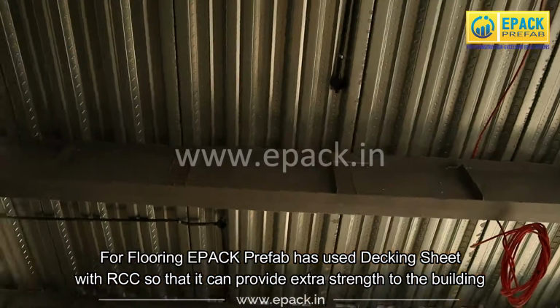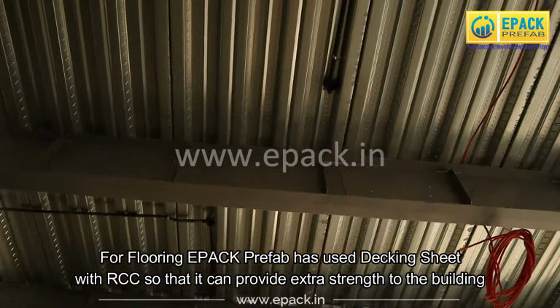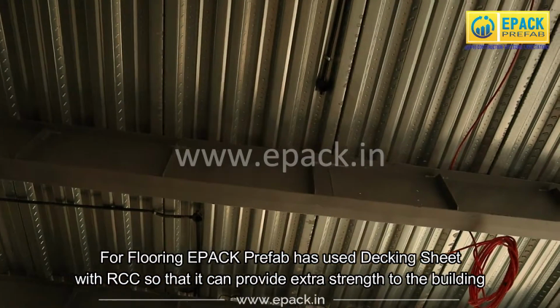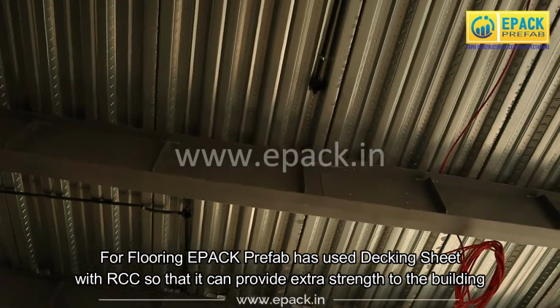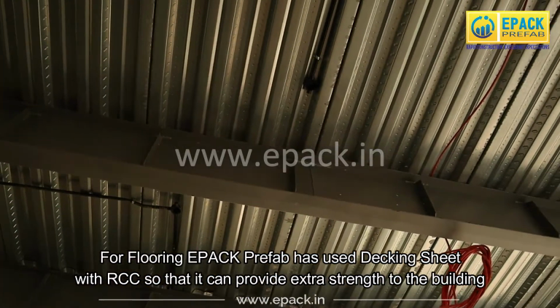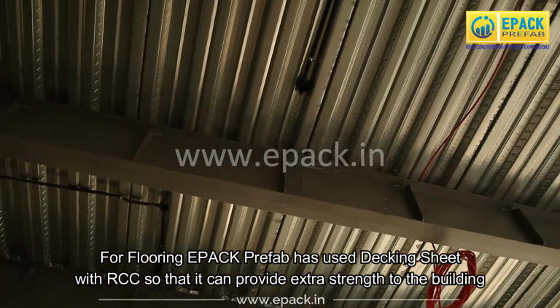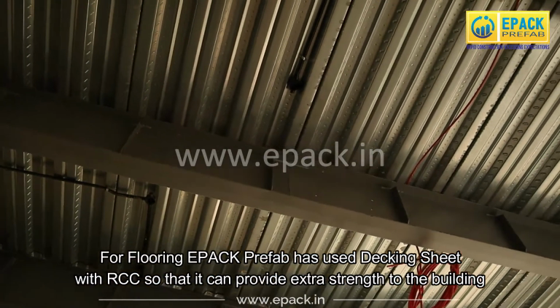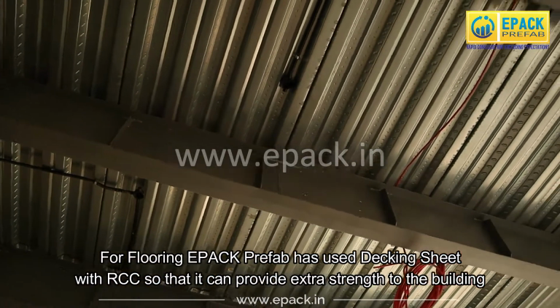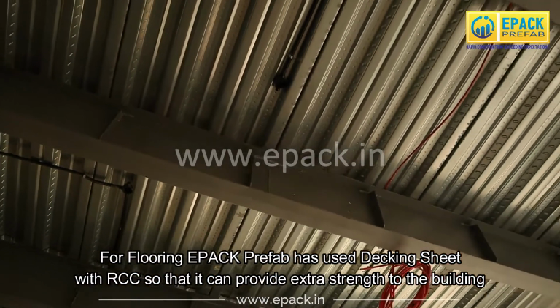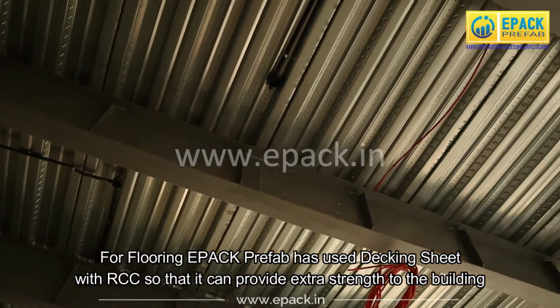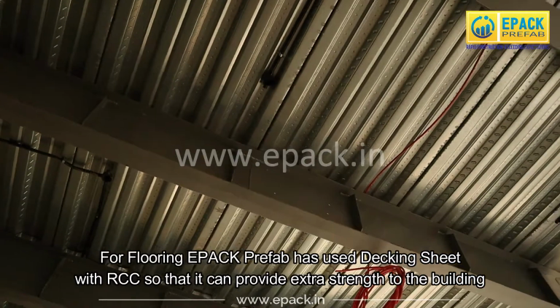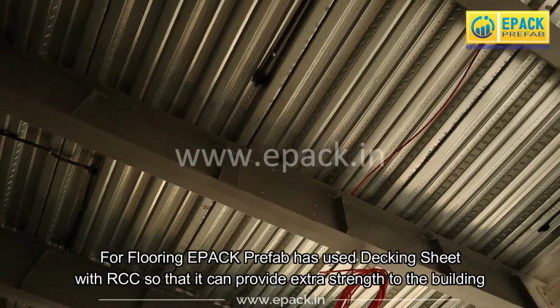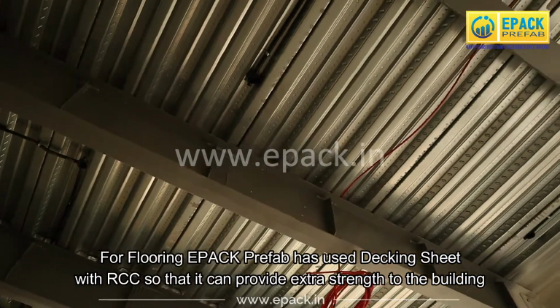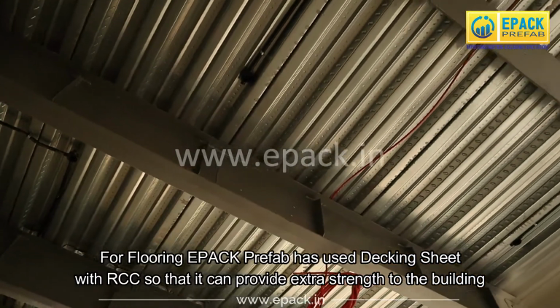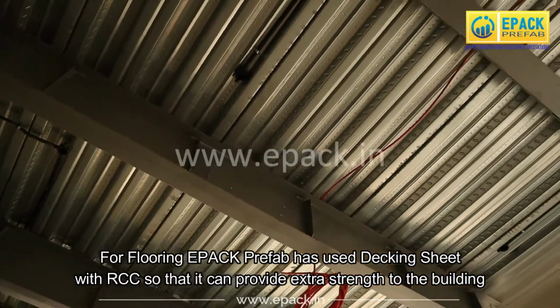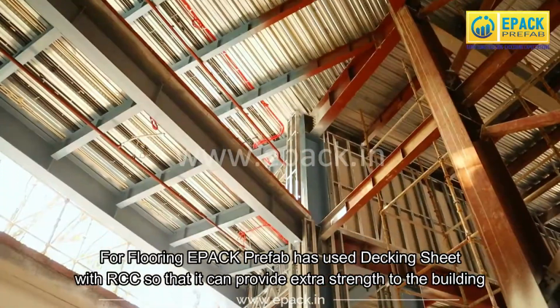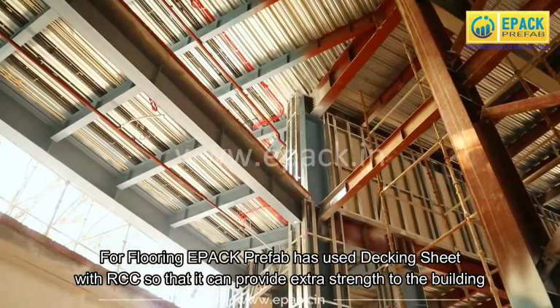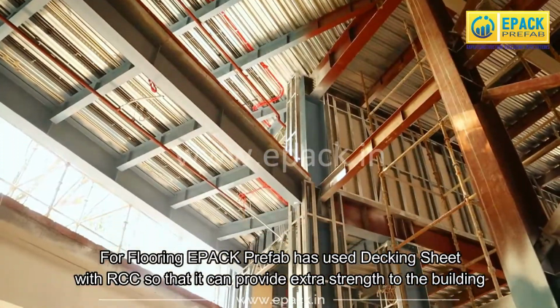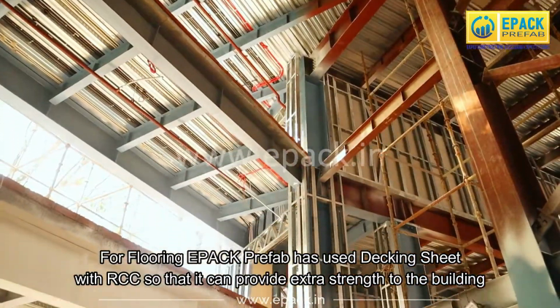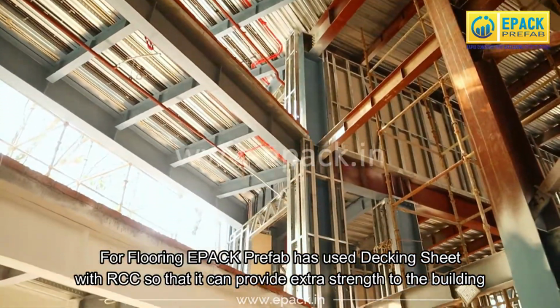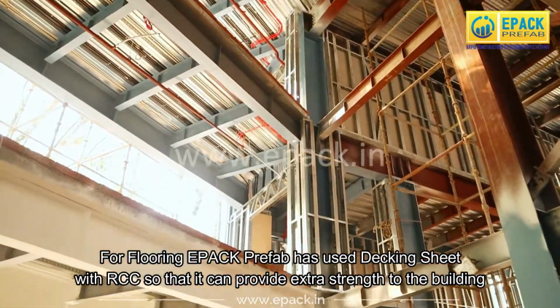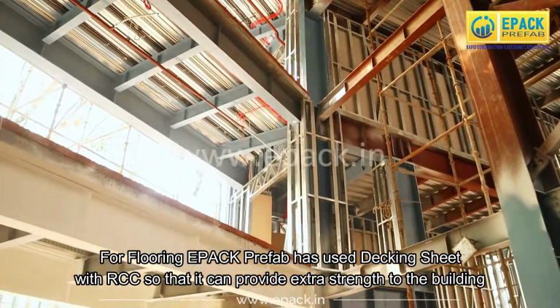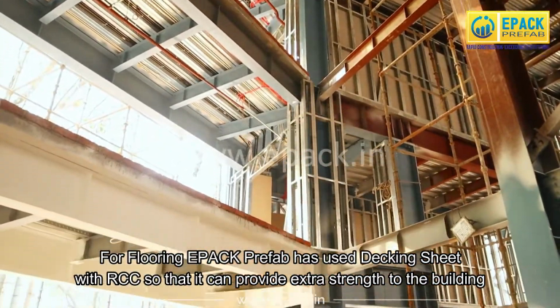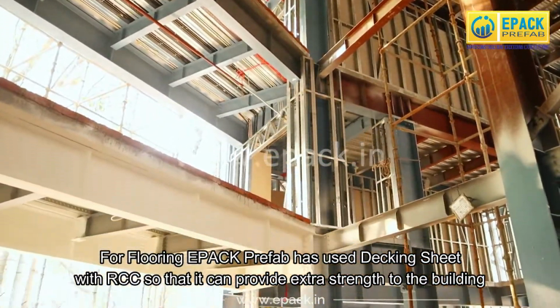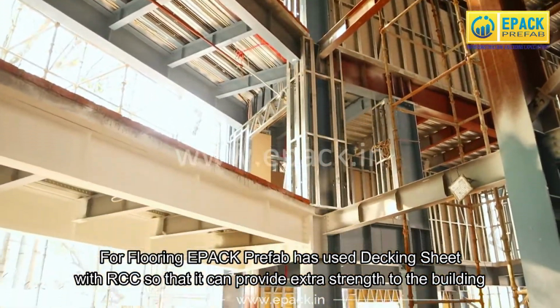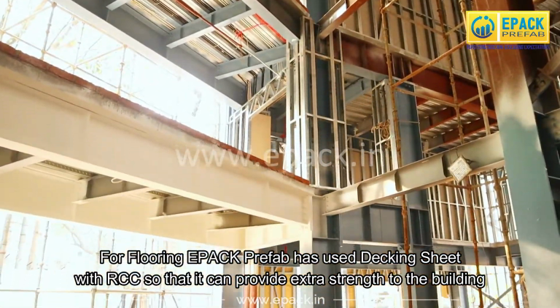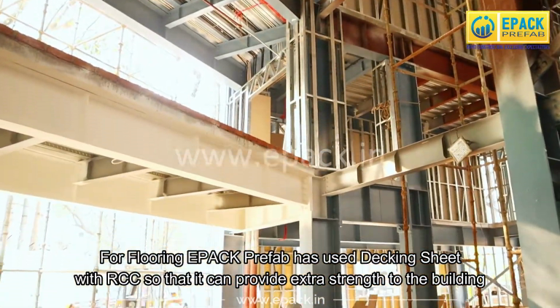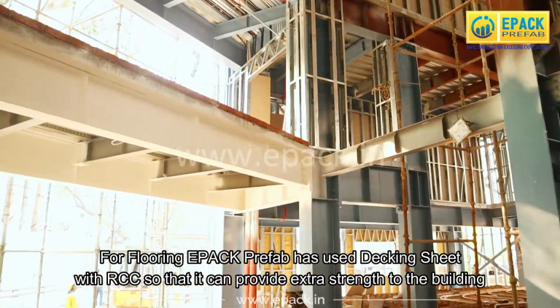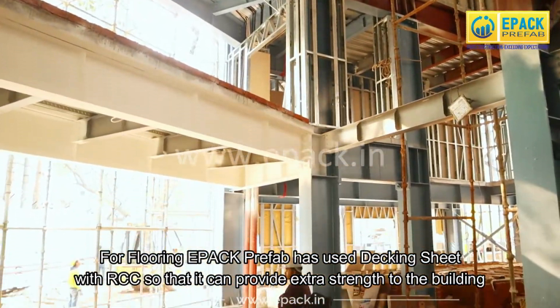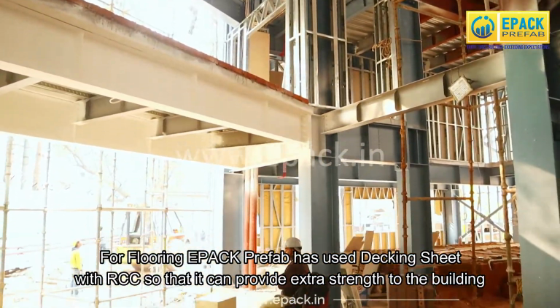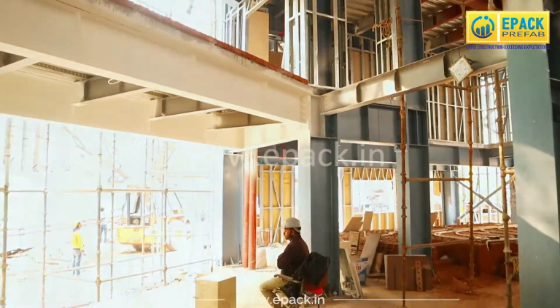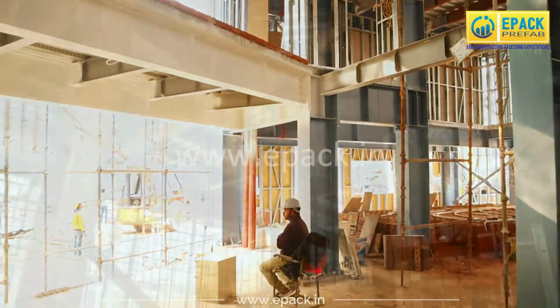For flooring, EPAC Prefab has used decking sheet with RCC, so that it can provide extra strength to the building.